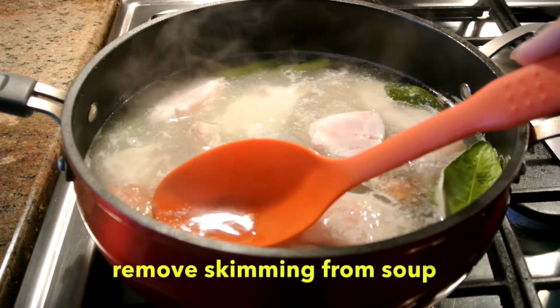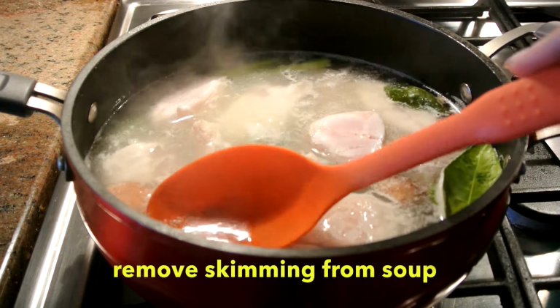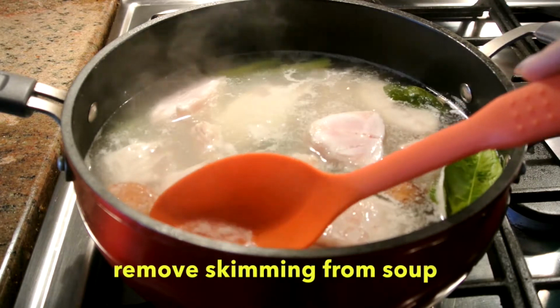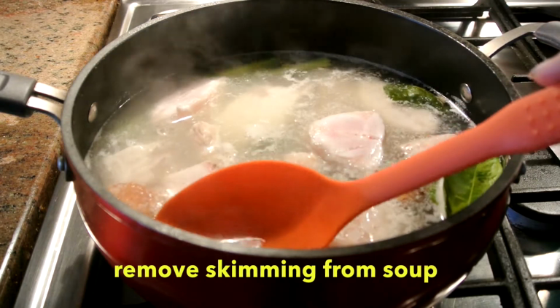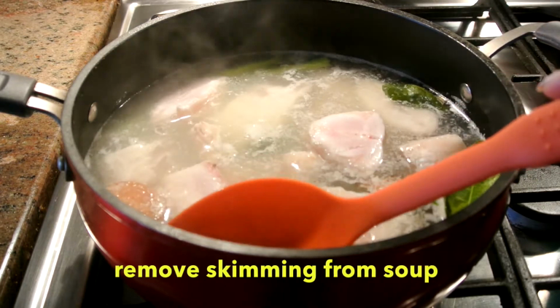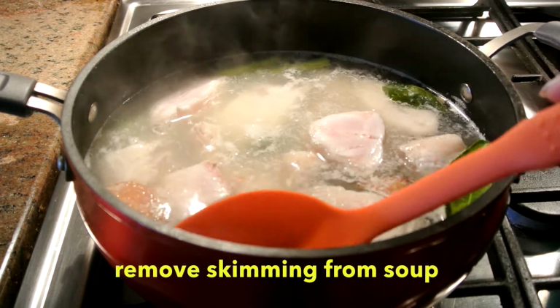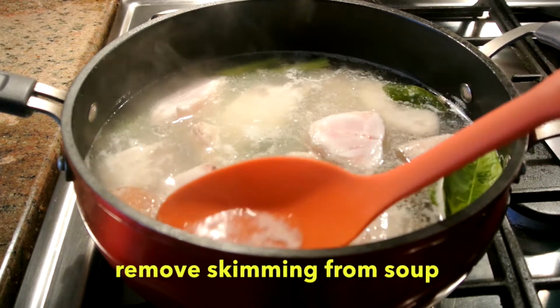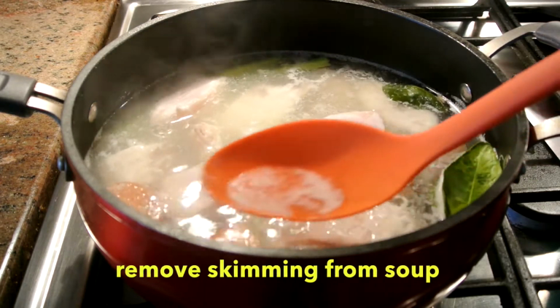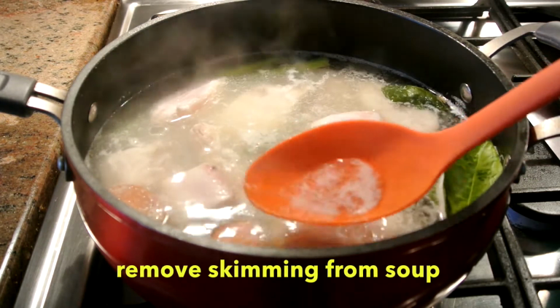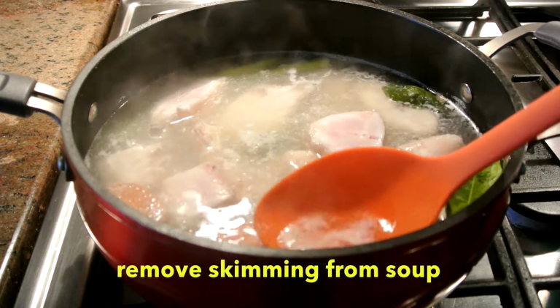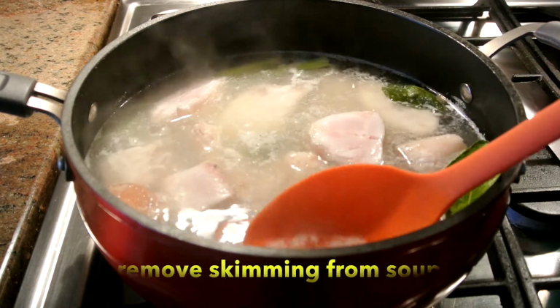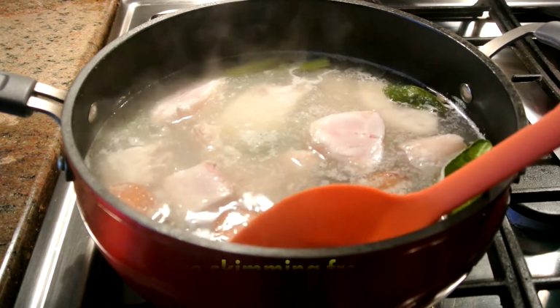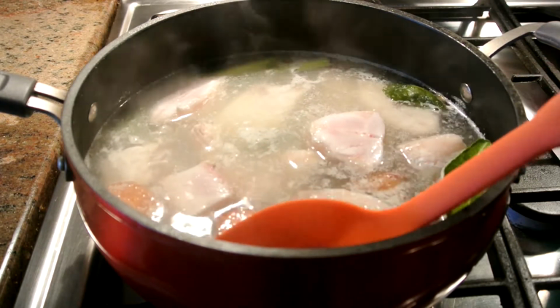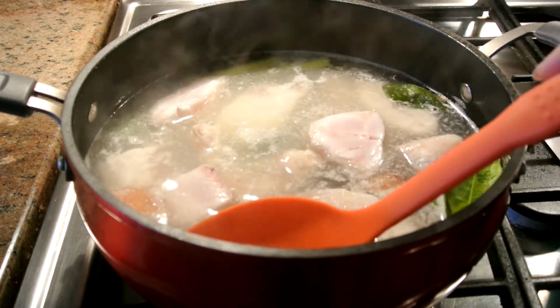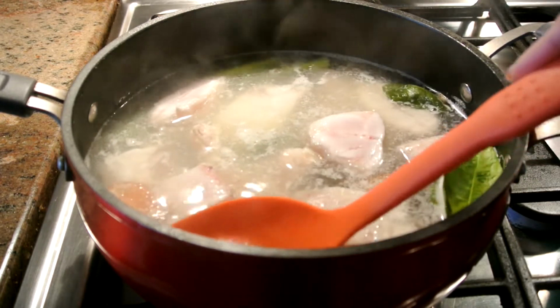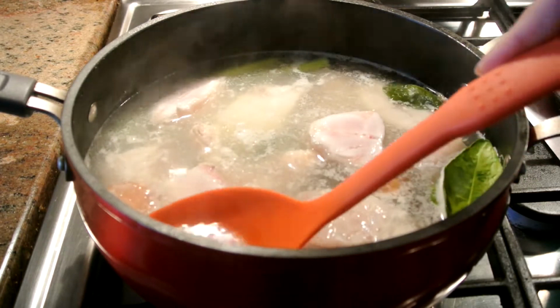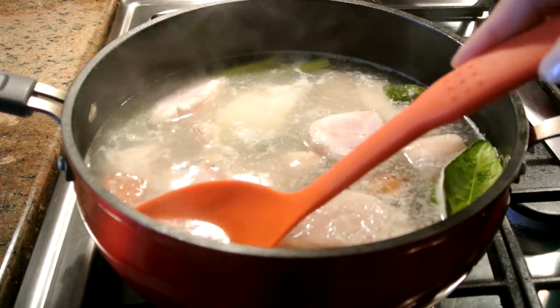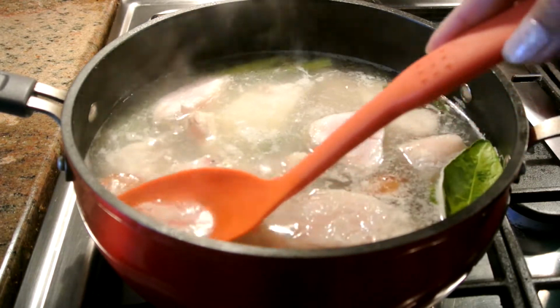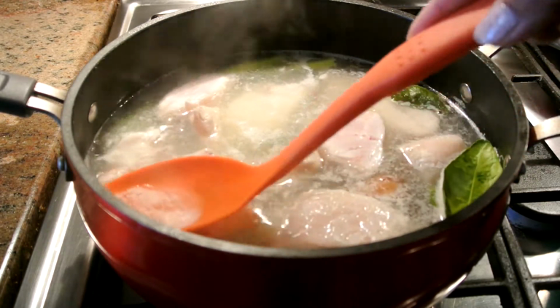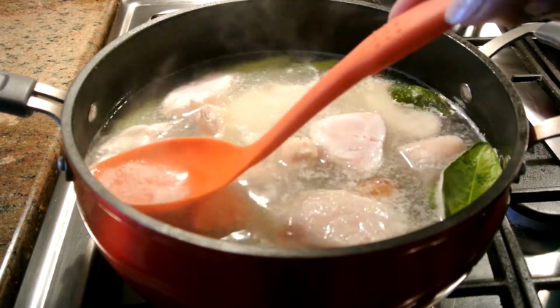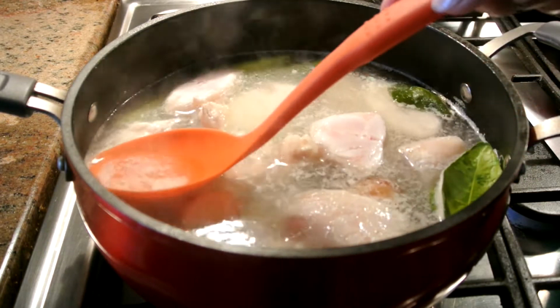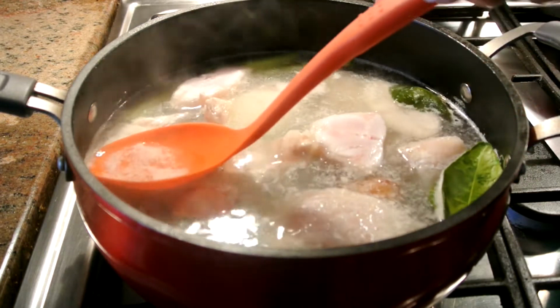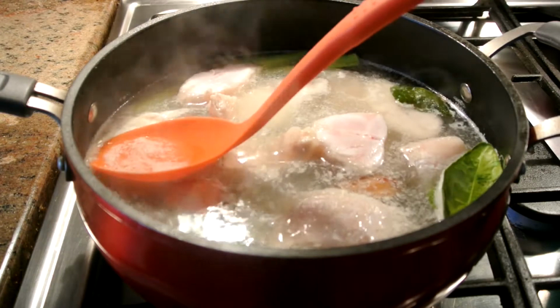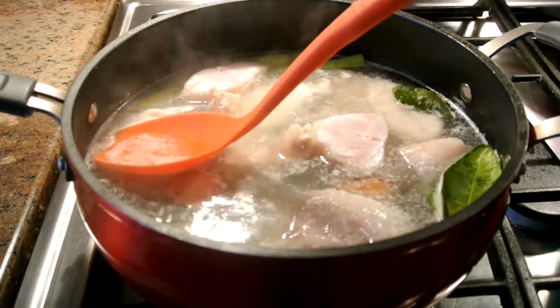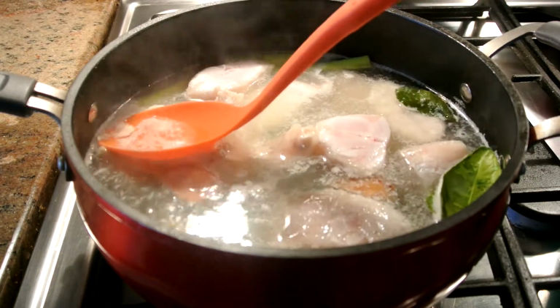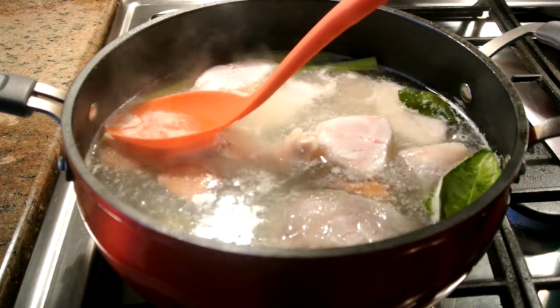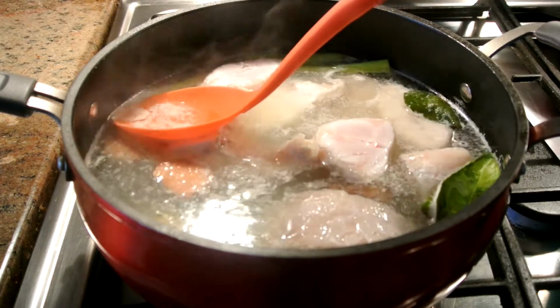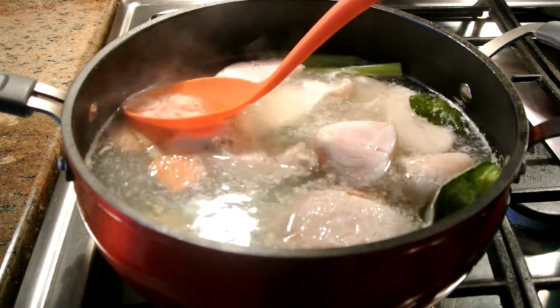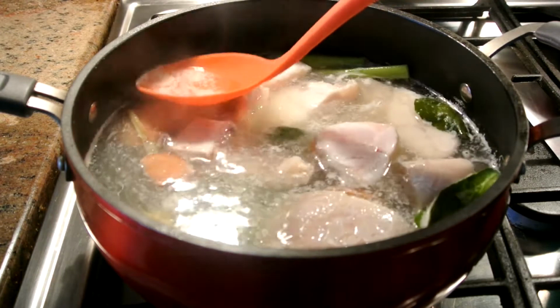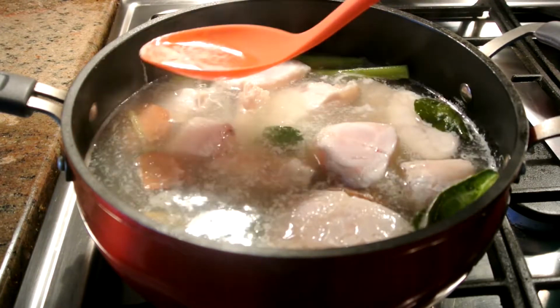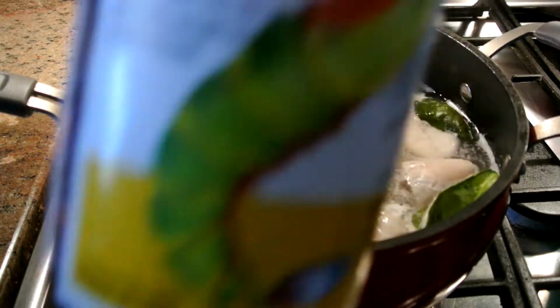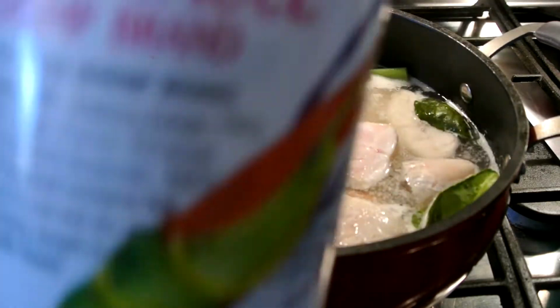Okay guys, so I'm removing the skimming from the soup here, as you can see.